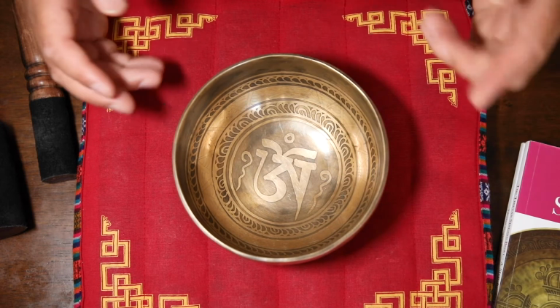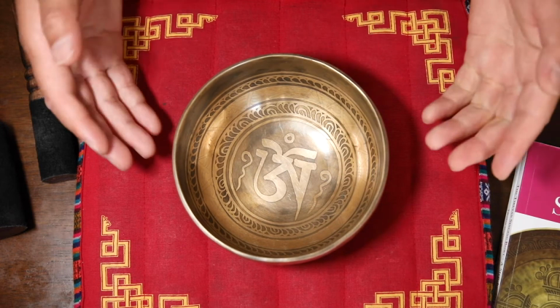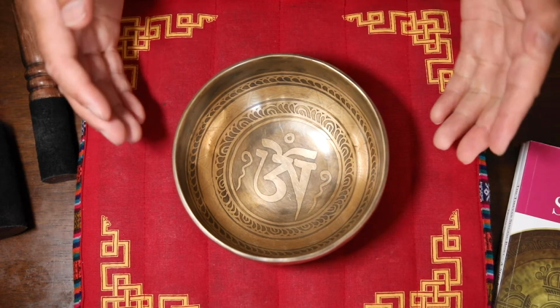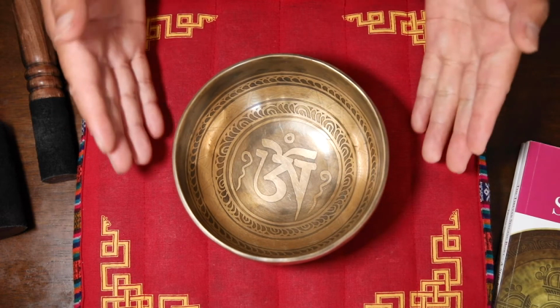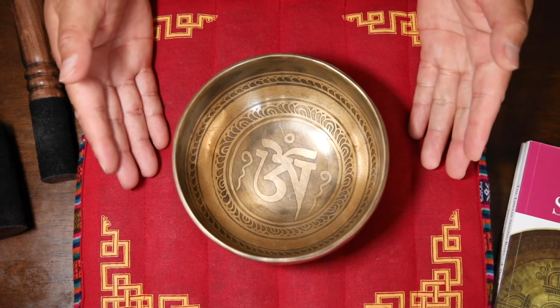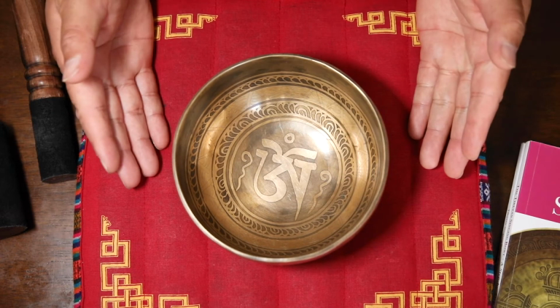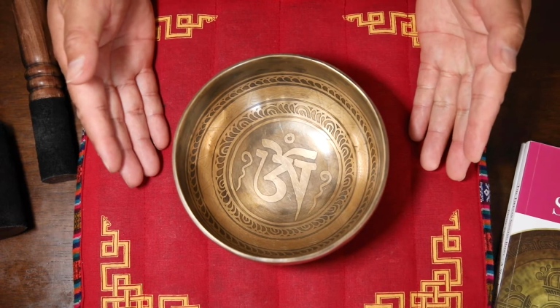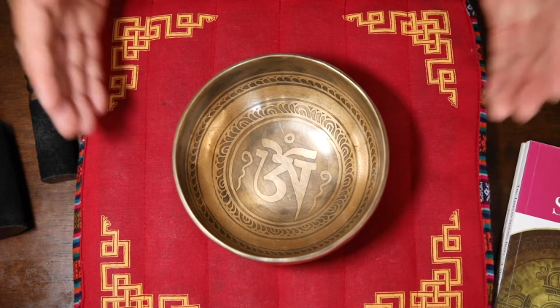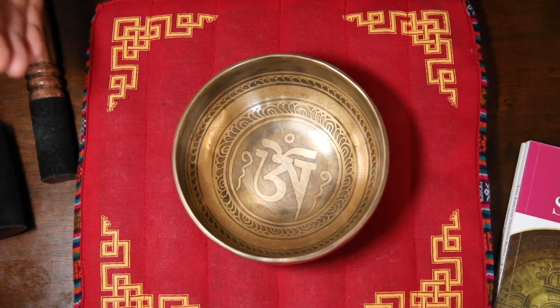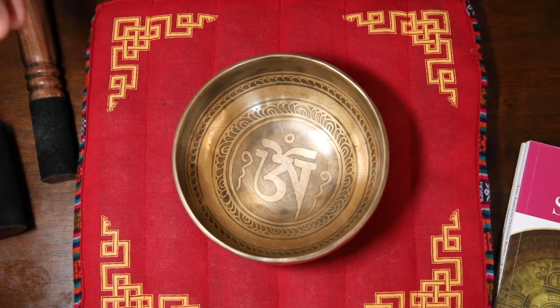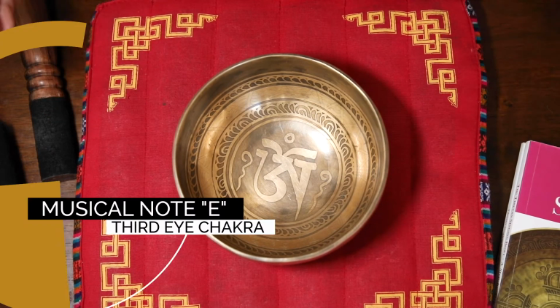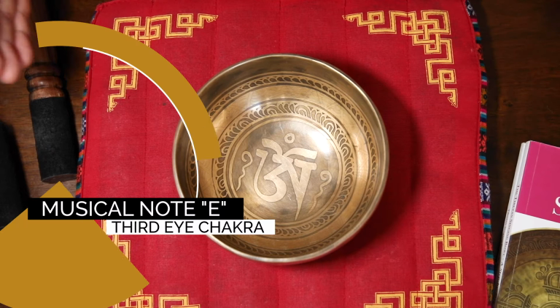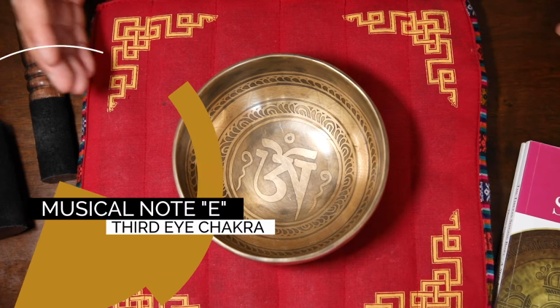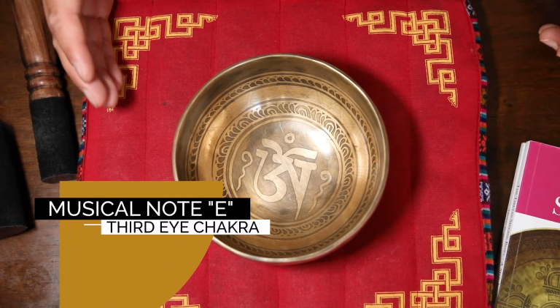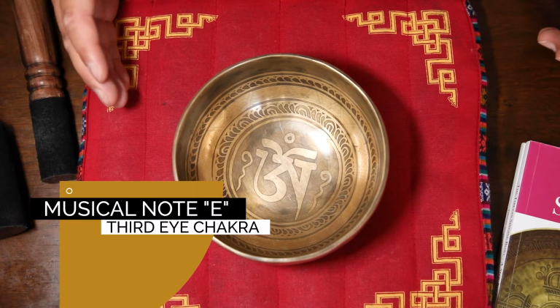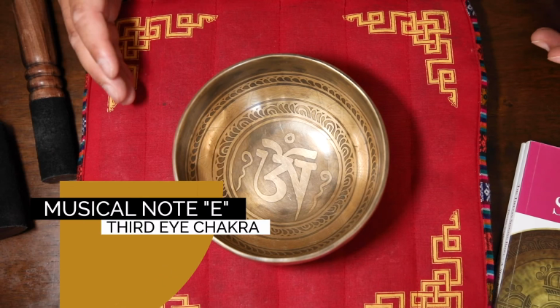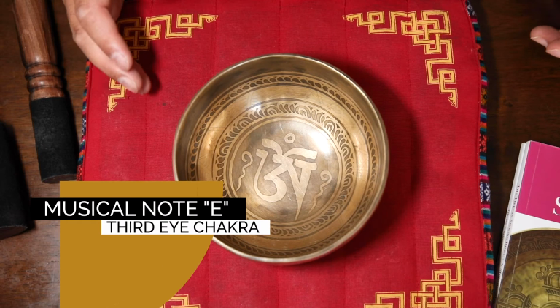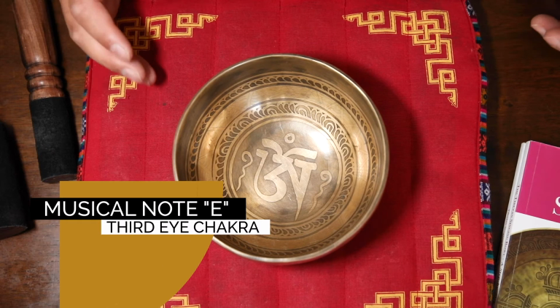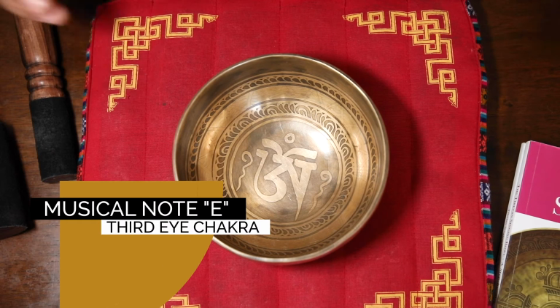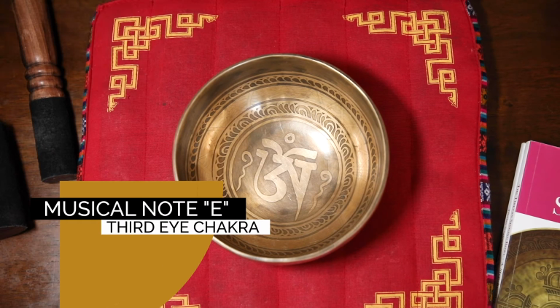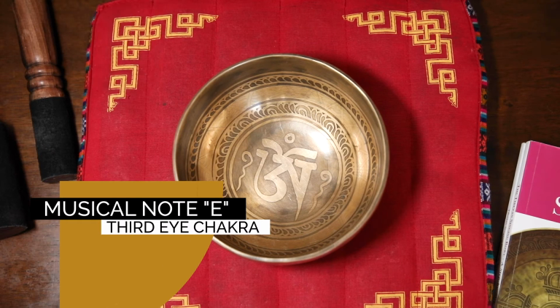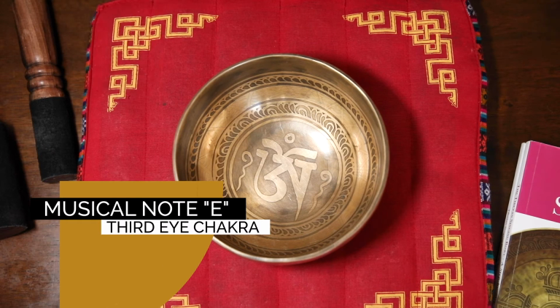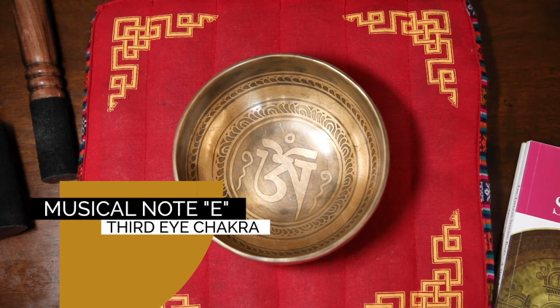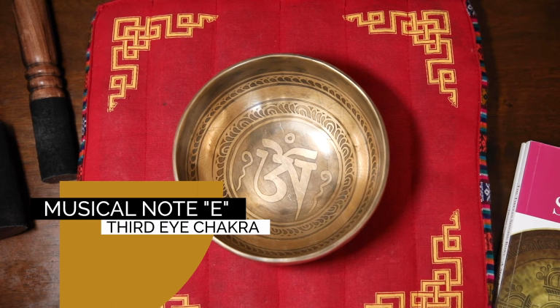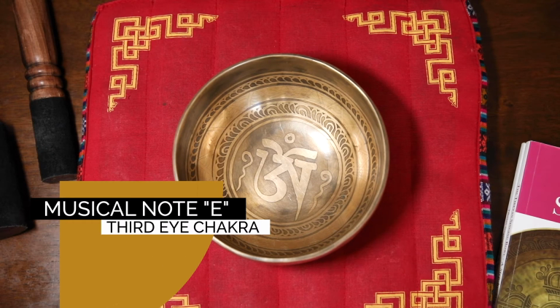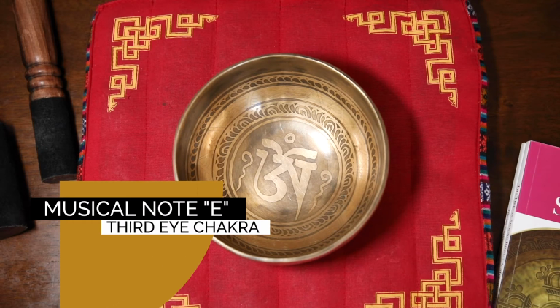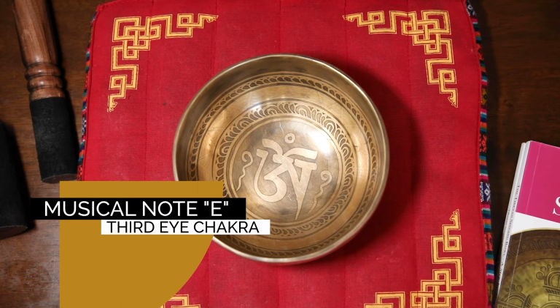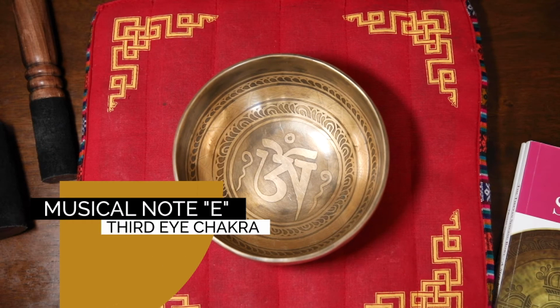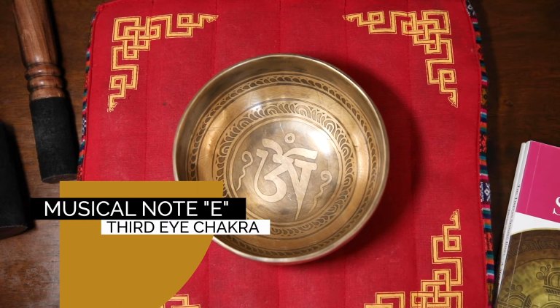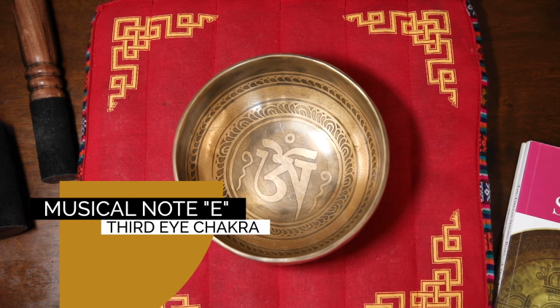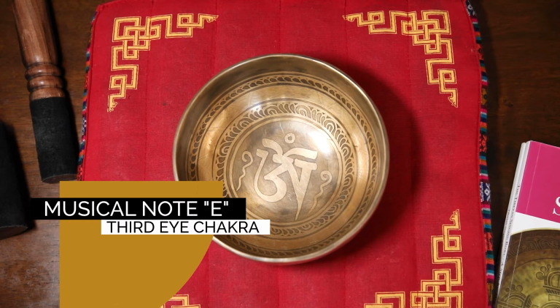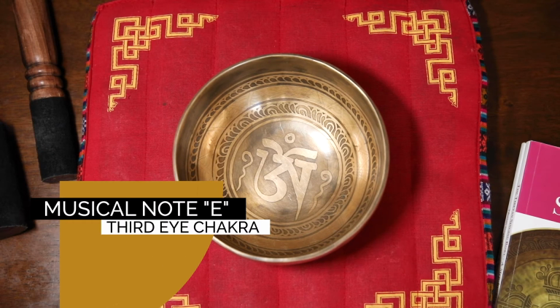This bowl can sing E4. In terms of the chakra system, this corresponds to your third eye.